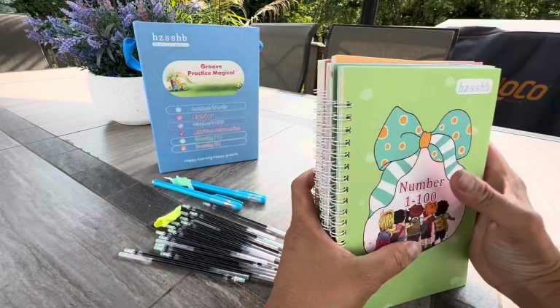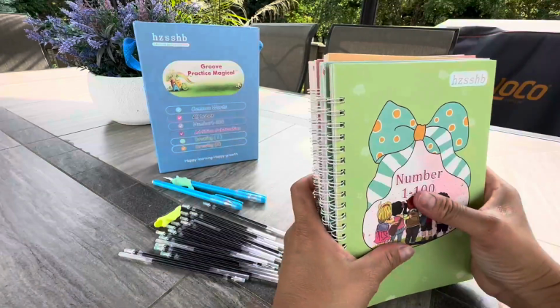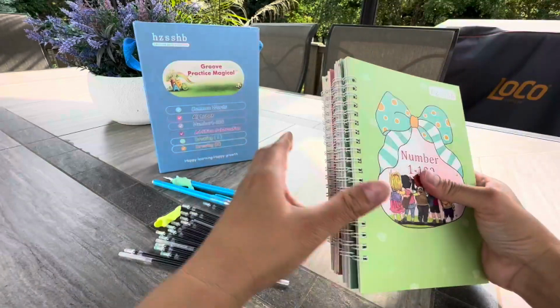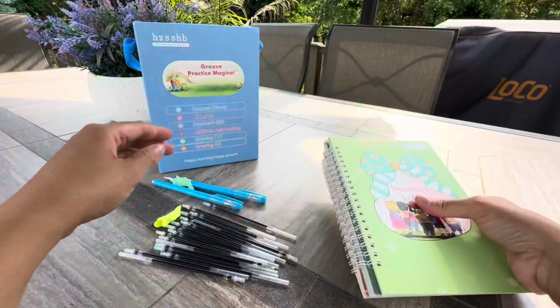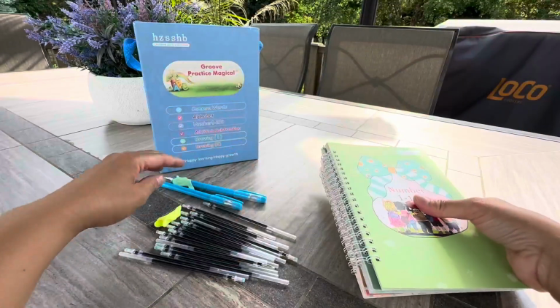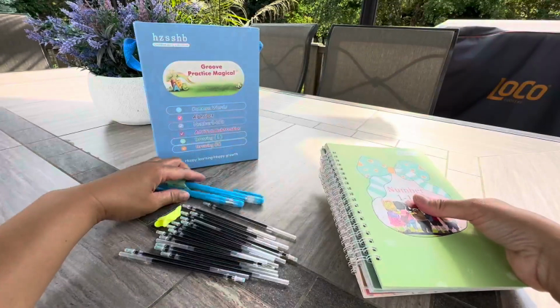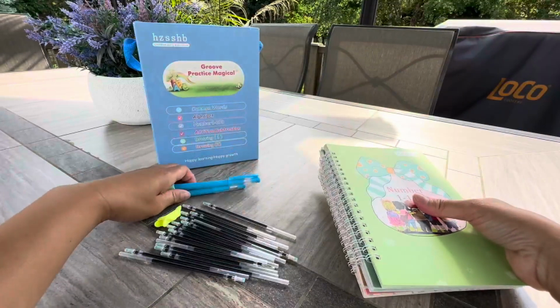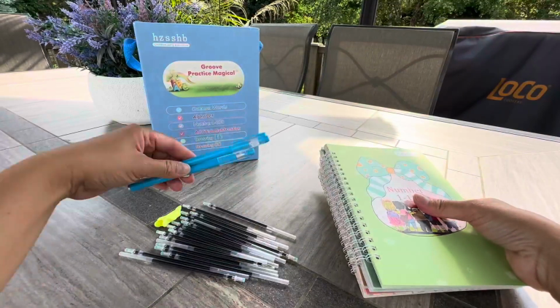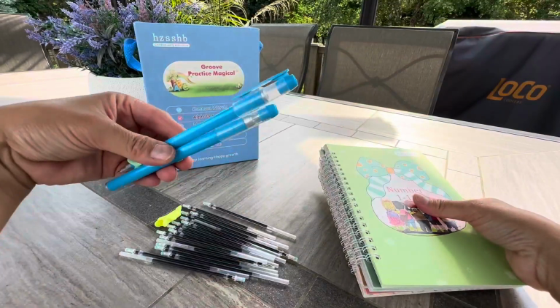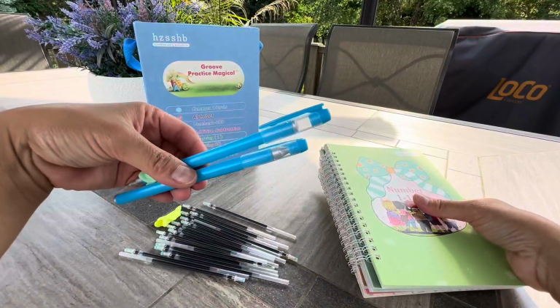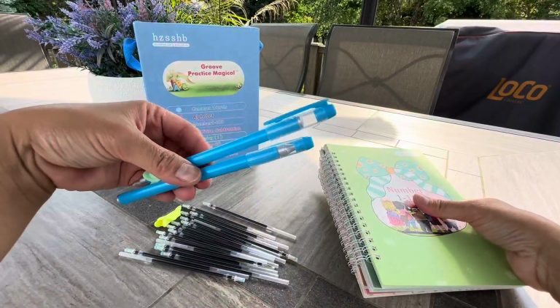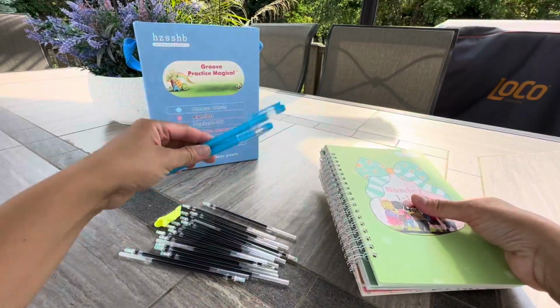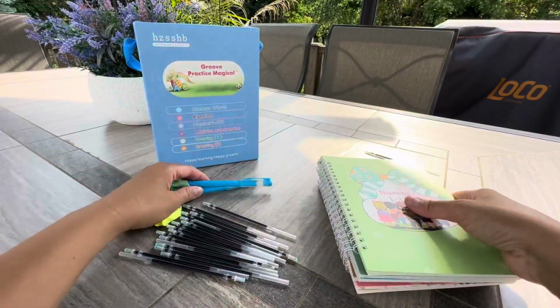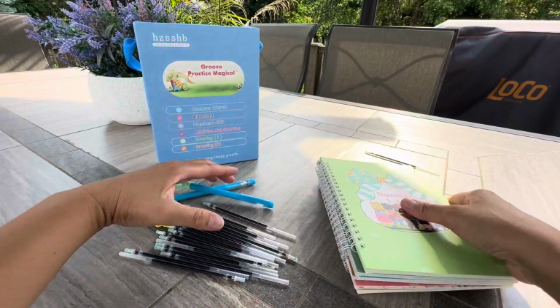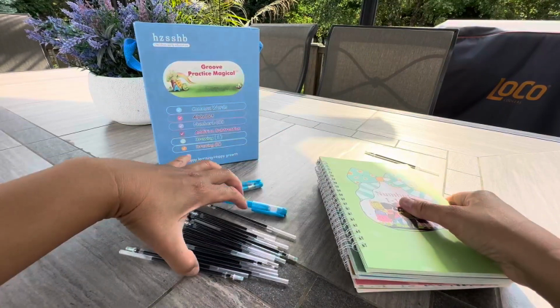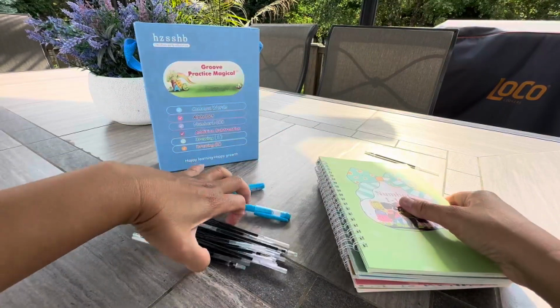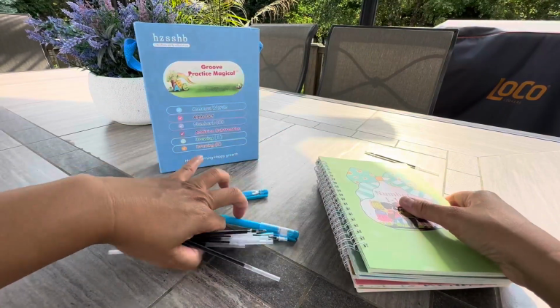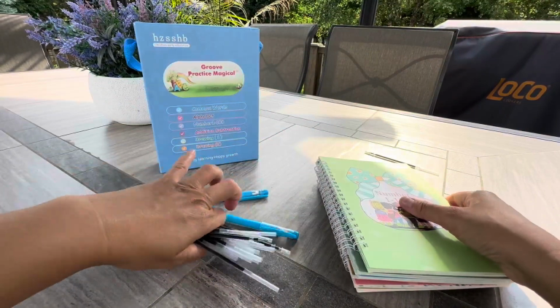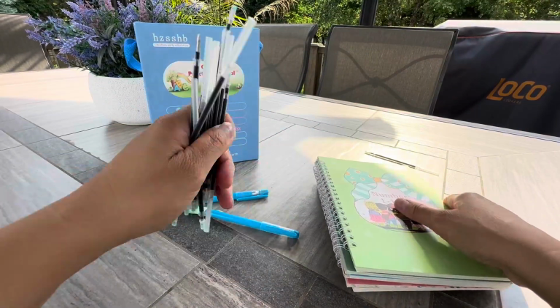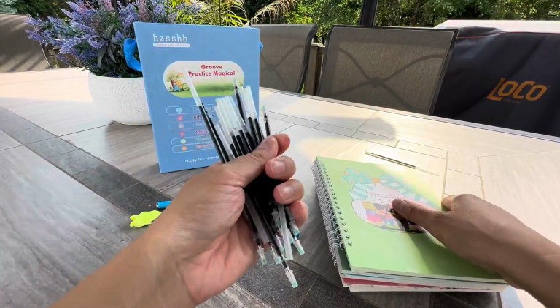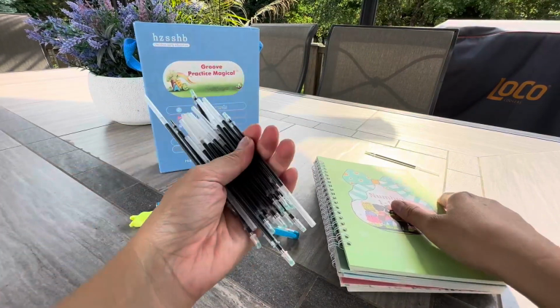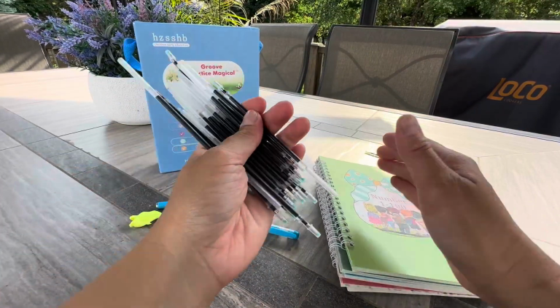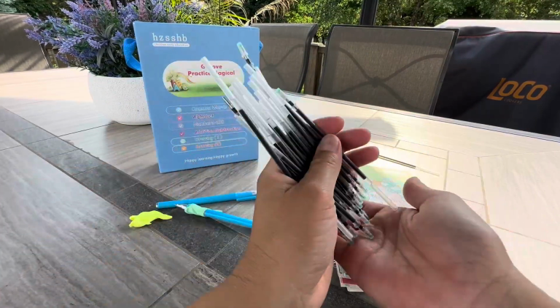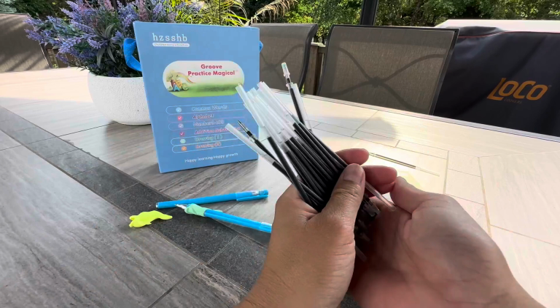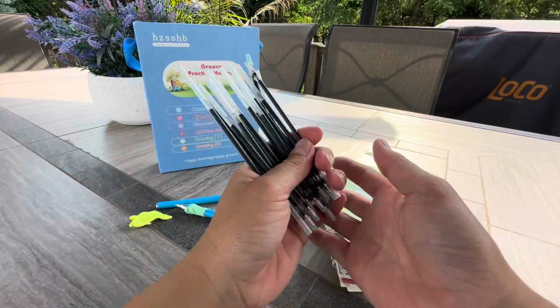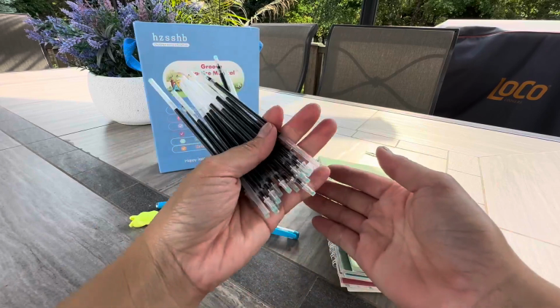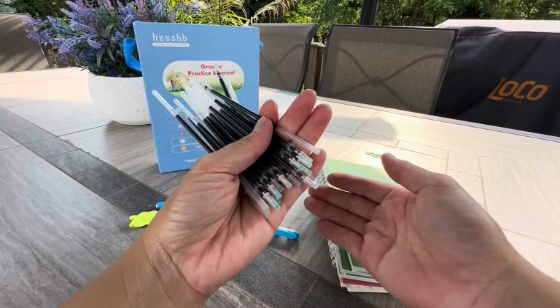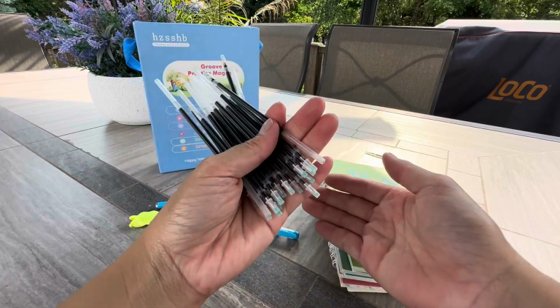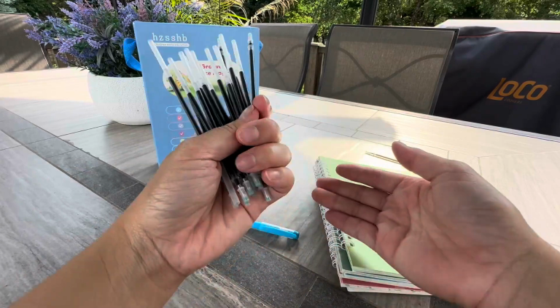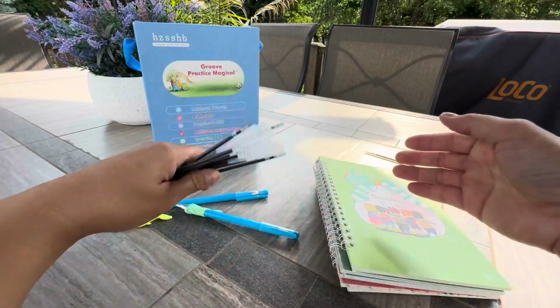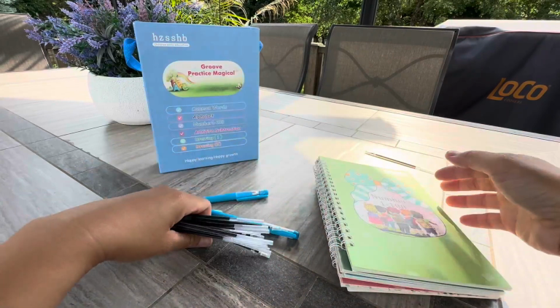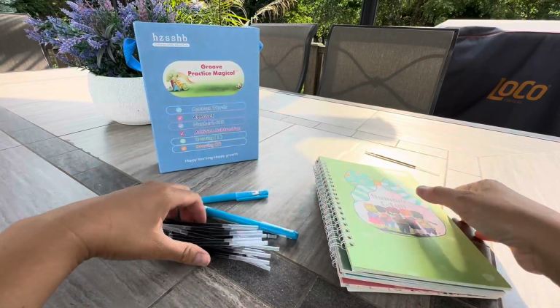And then you also have it comes with 2 pens and all kinds of interchangeable different colors of ink.